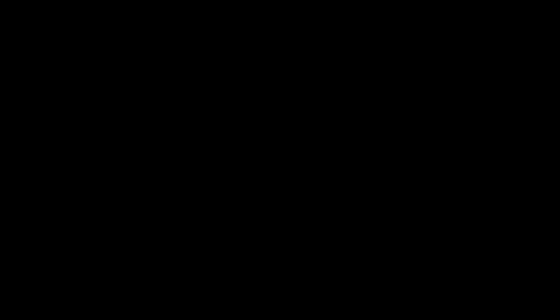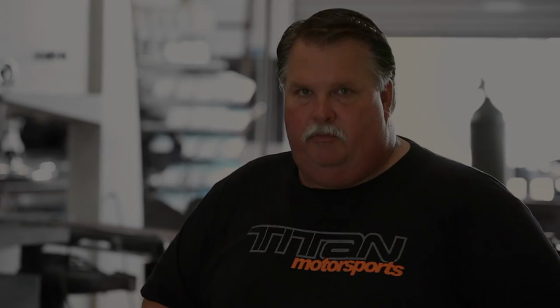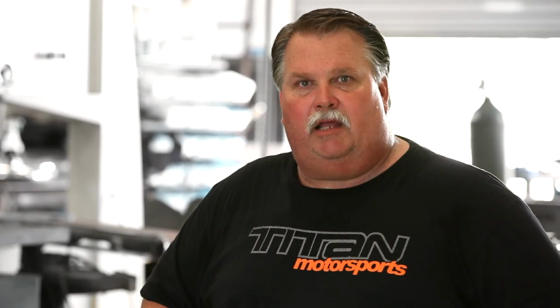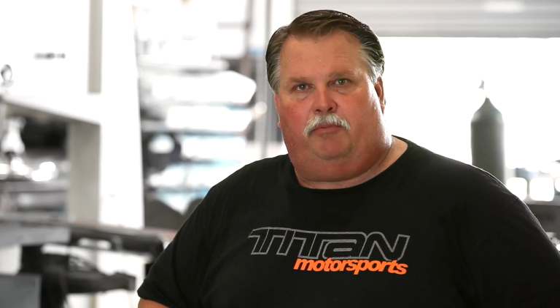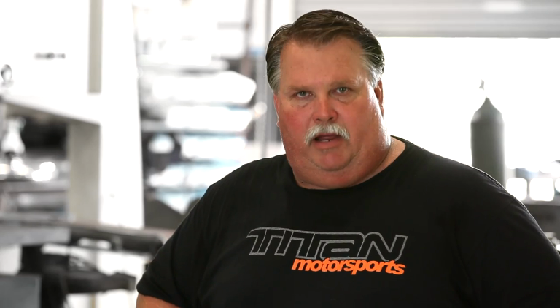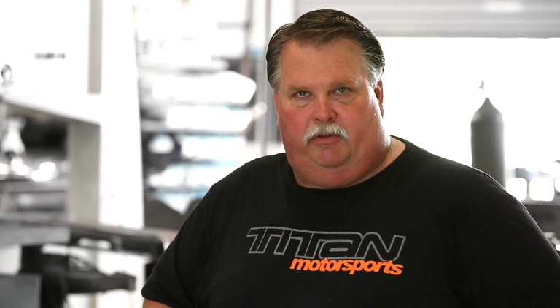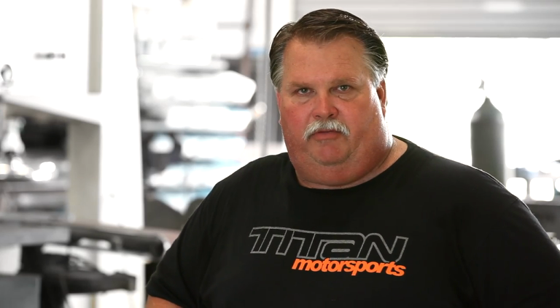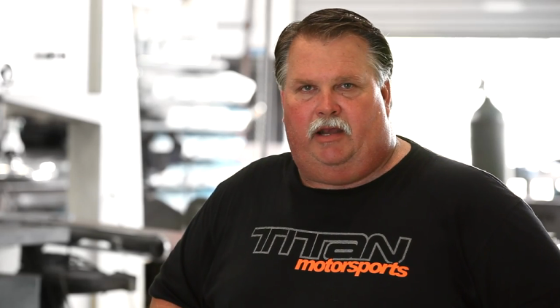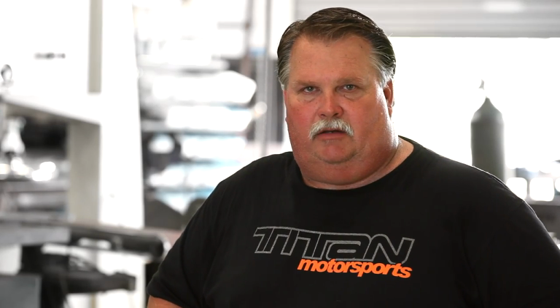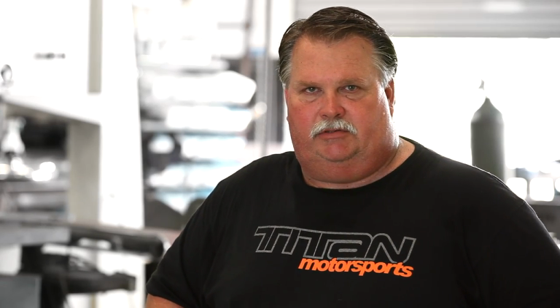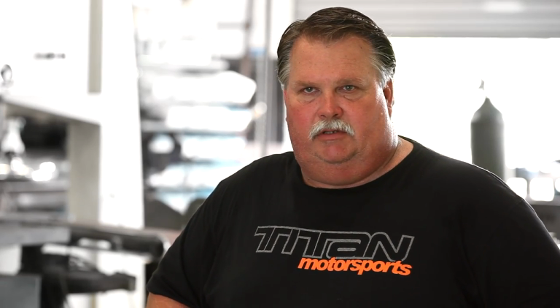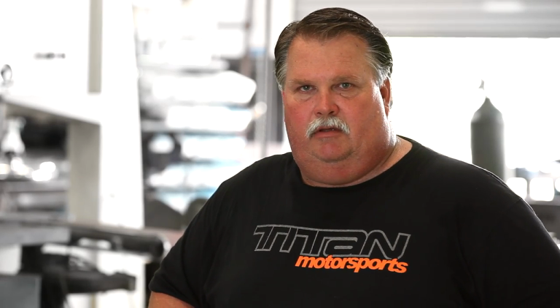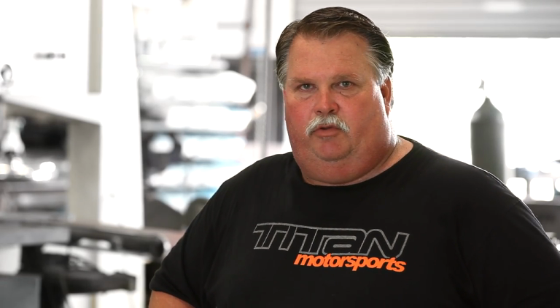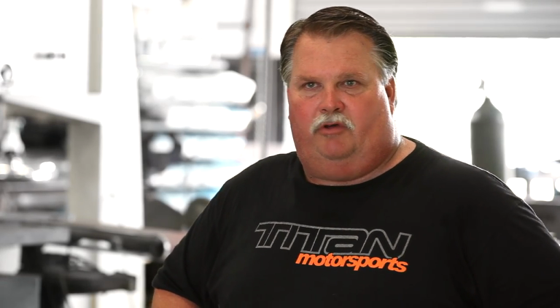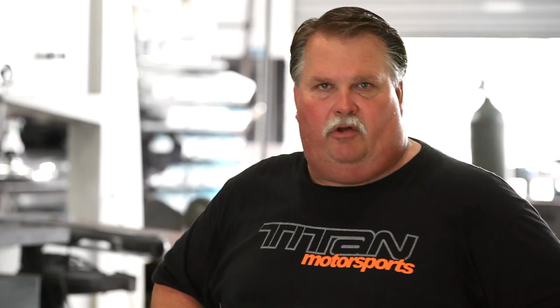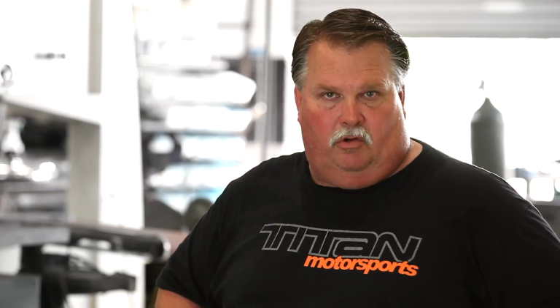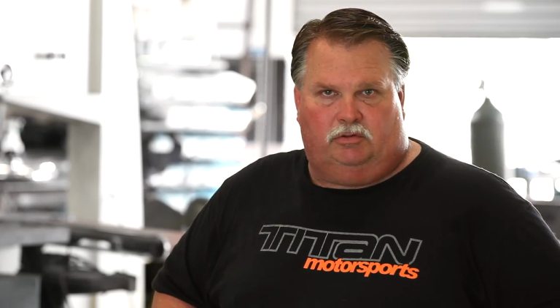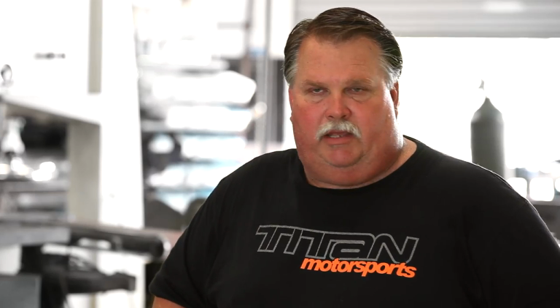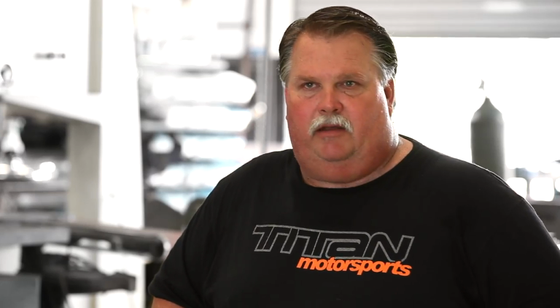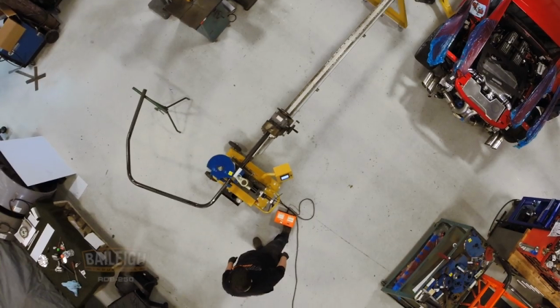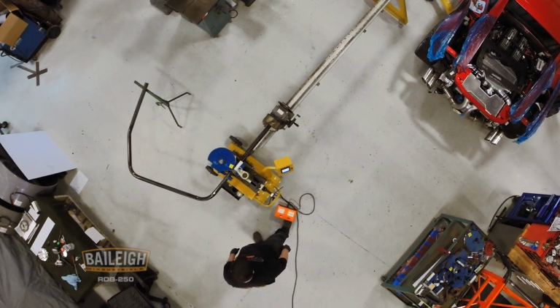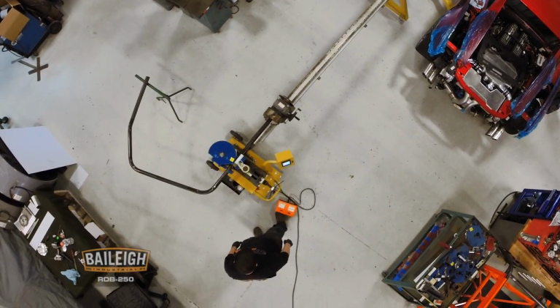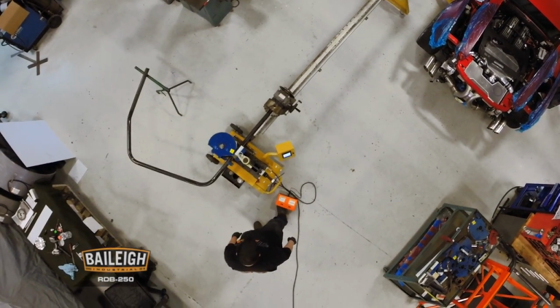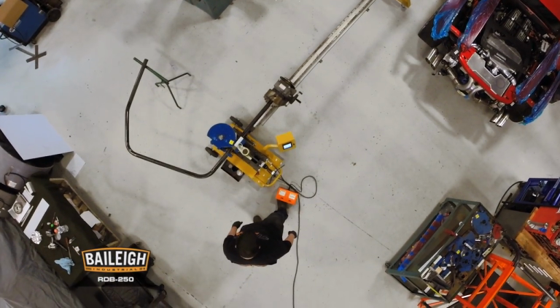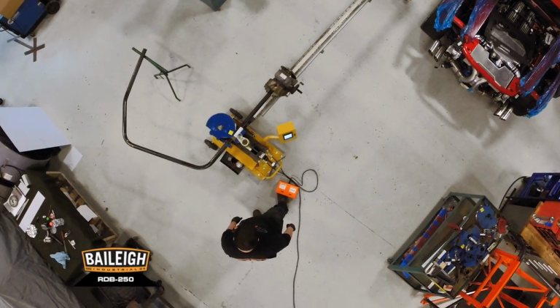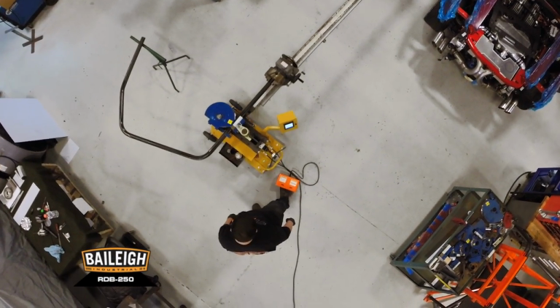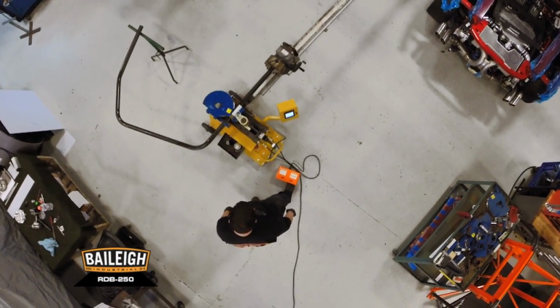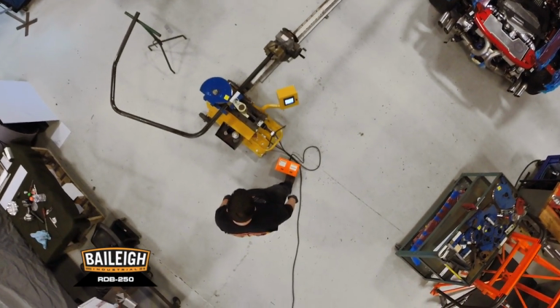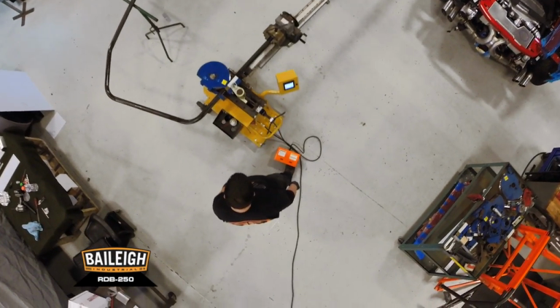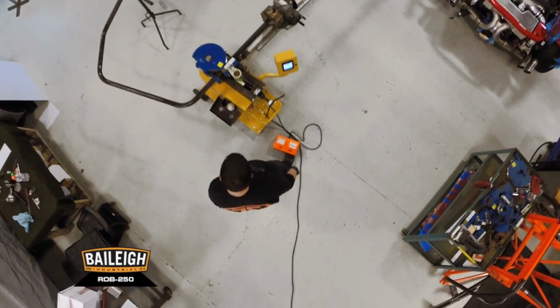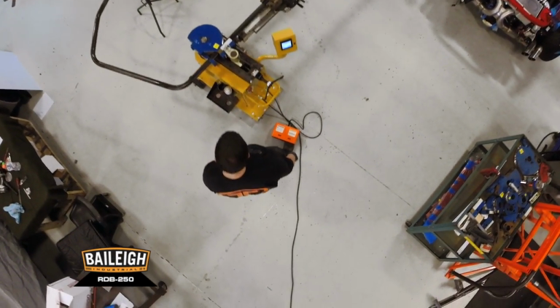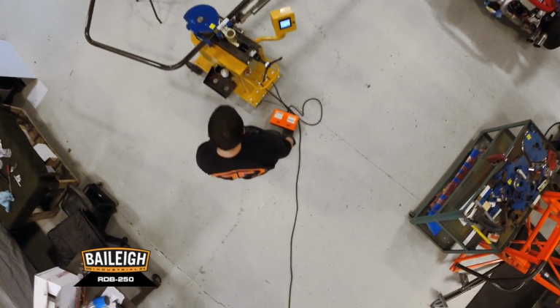We take a lot of pride in building everything in-house. We use all local suppliers as we can, and we're very glad to know that our bender is made in the USA.